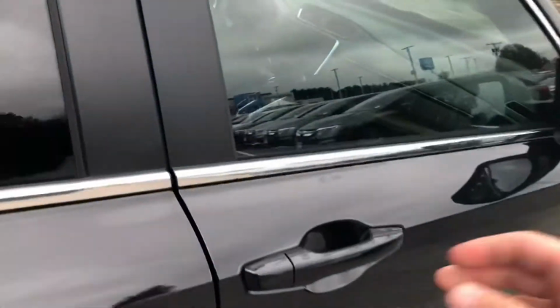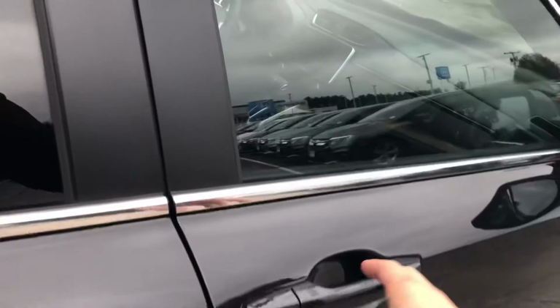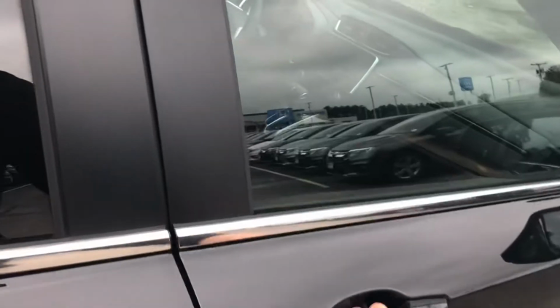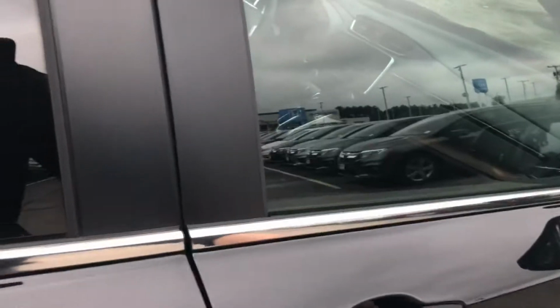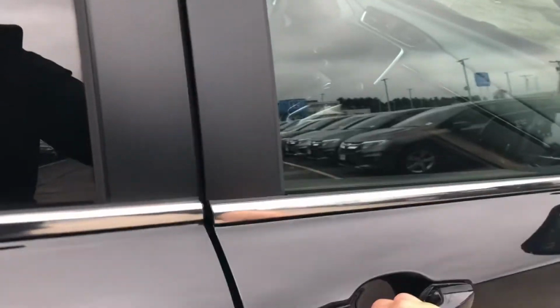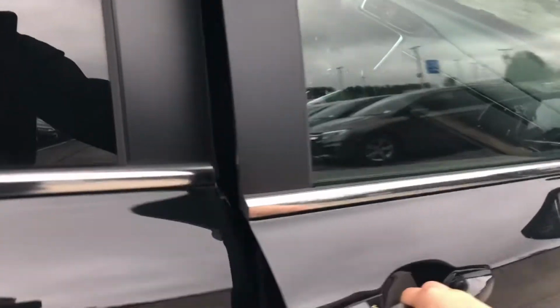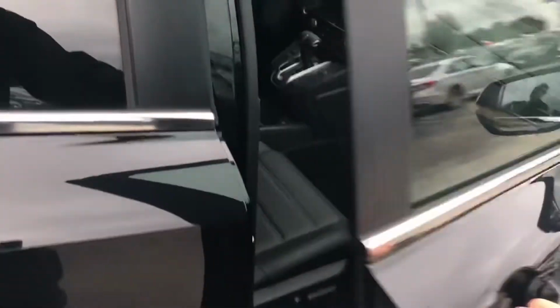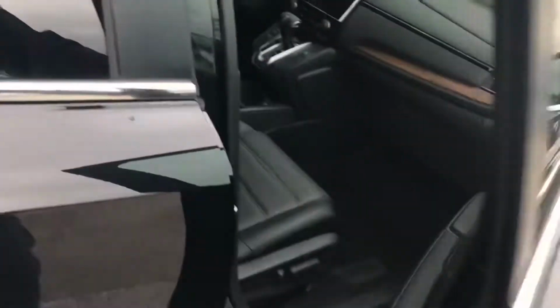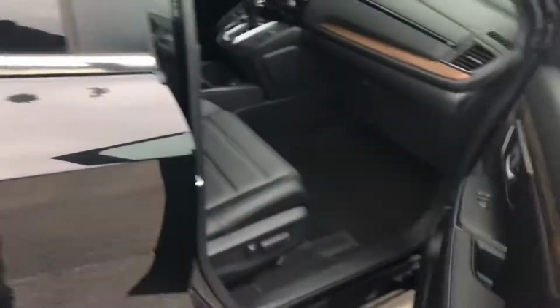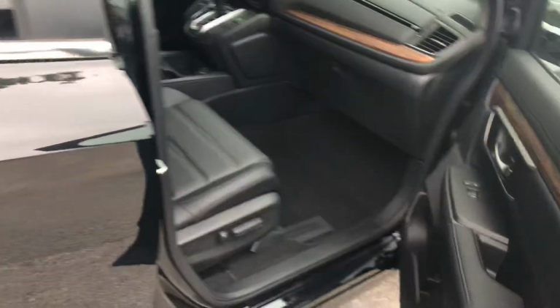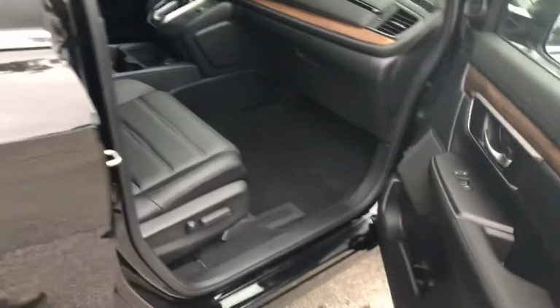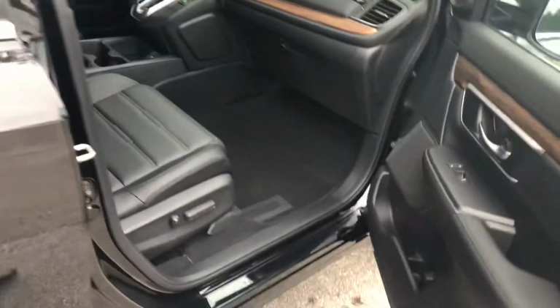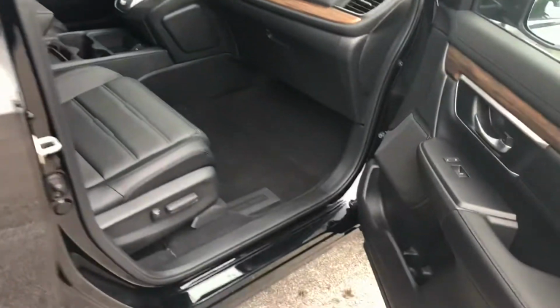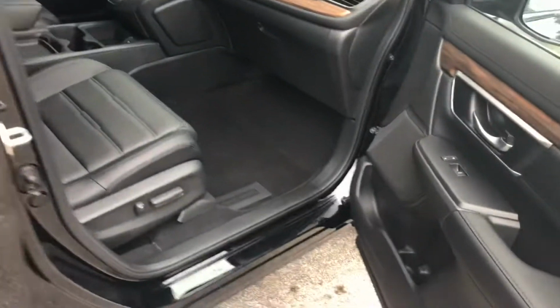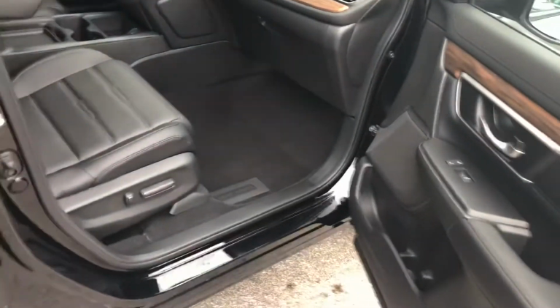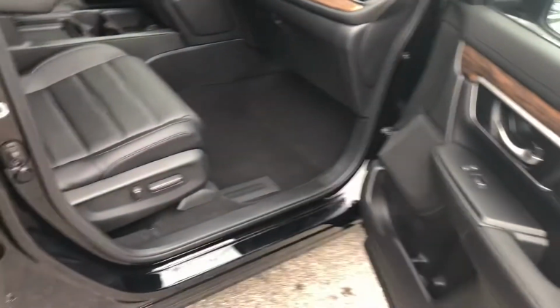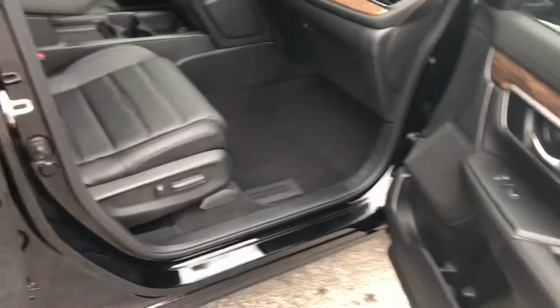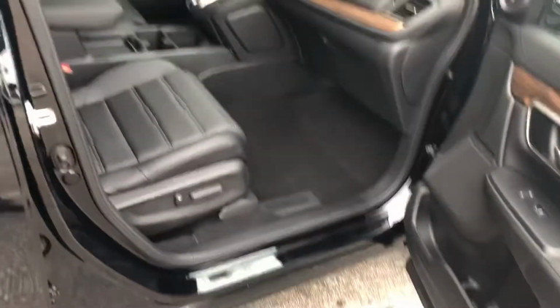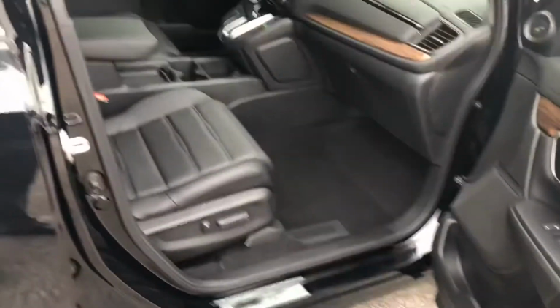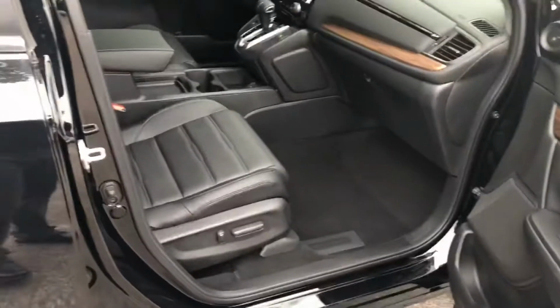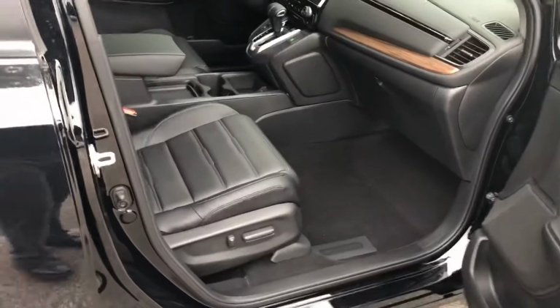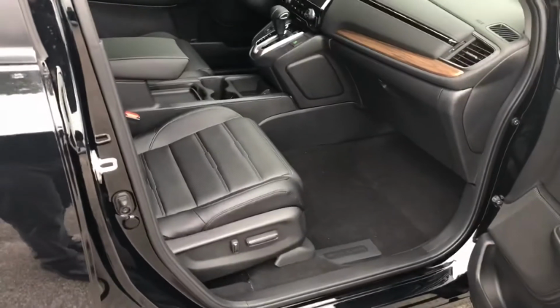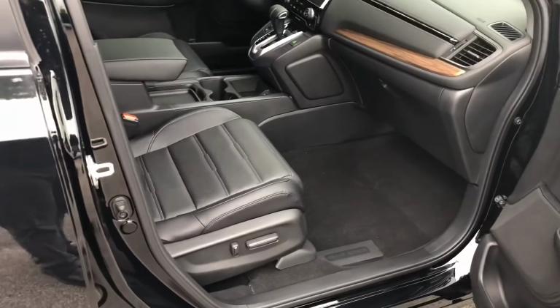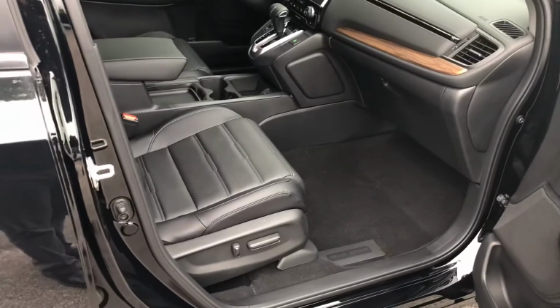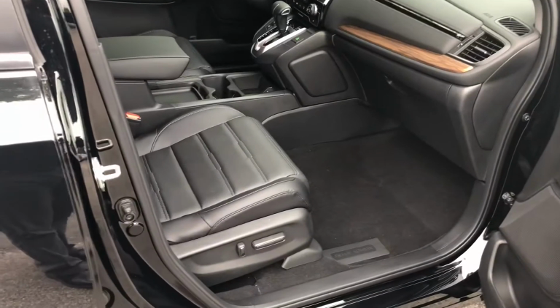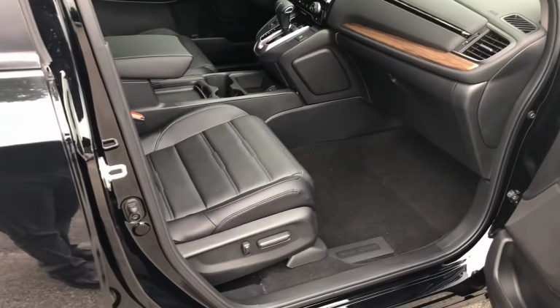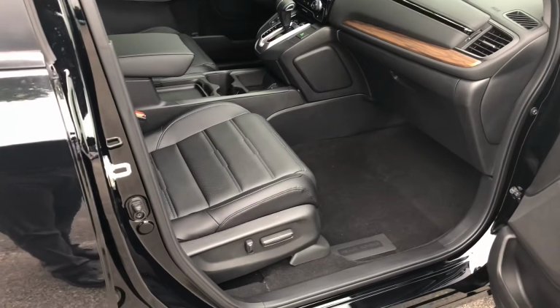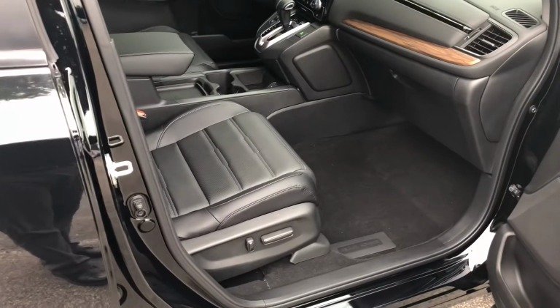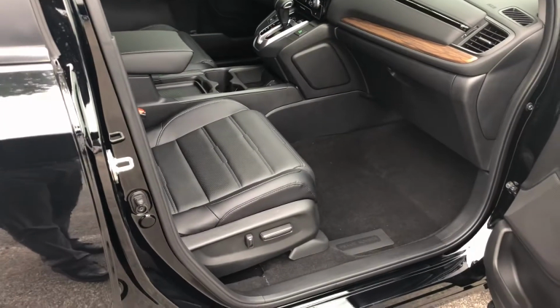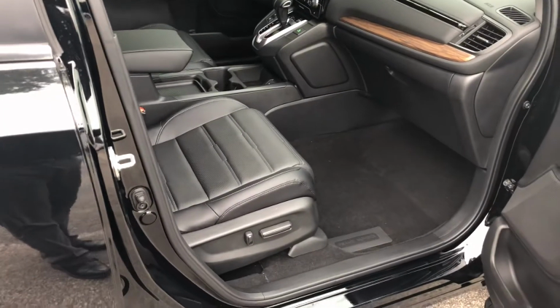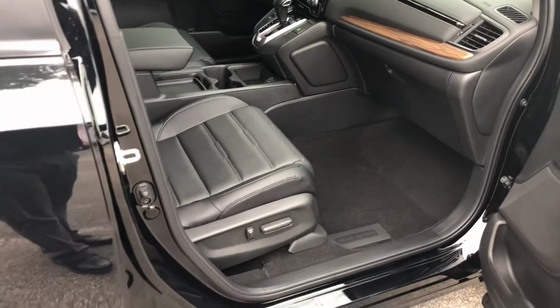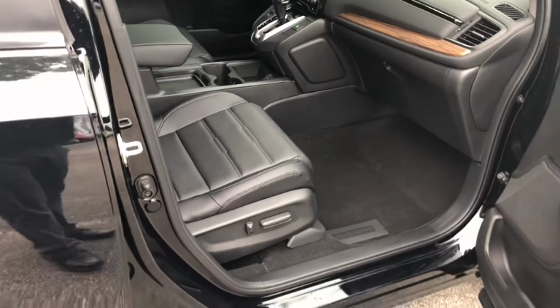You still have remote starter and keyless entry. You also have your powered passenger seat here.